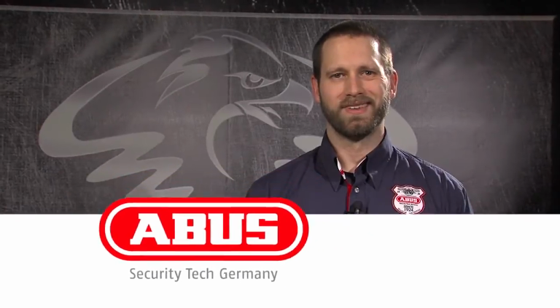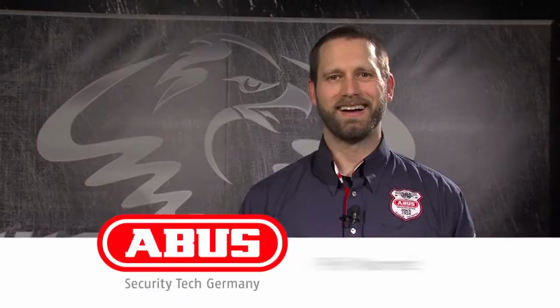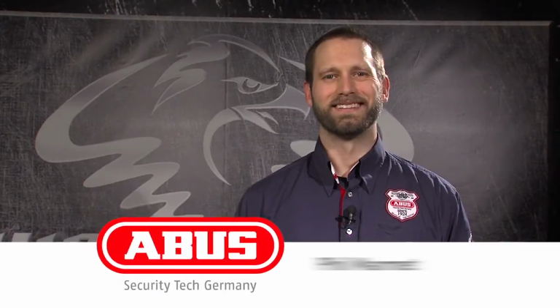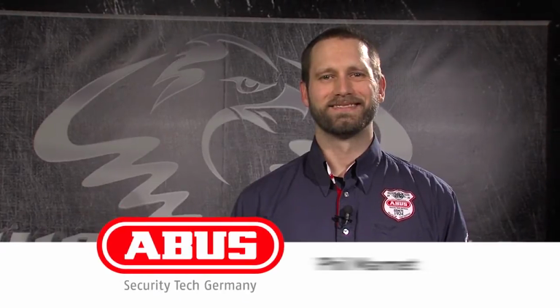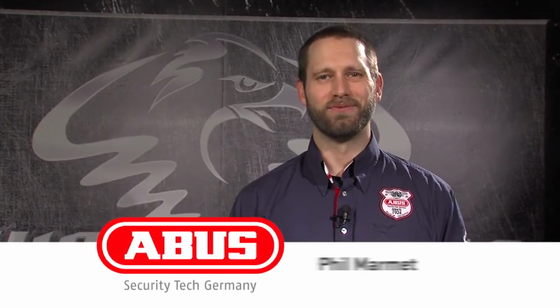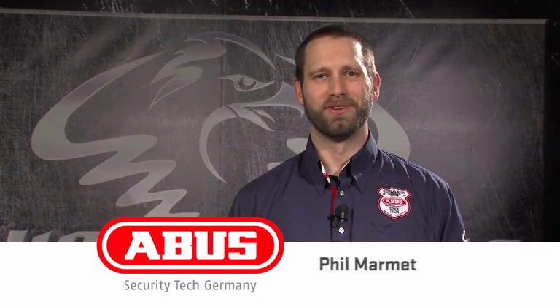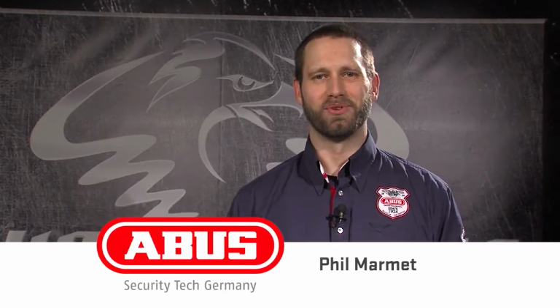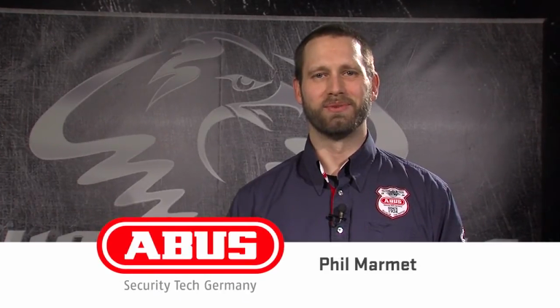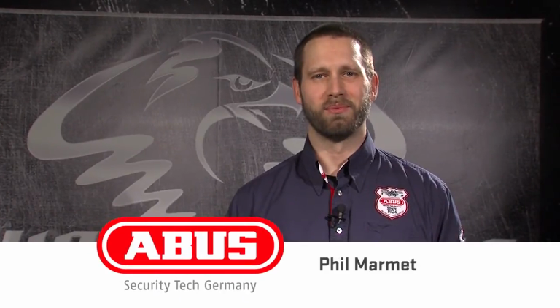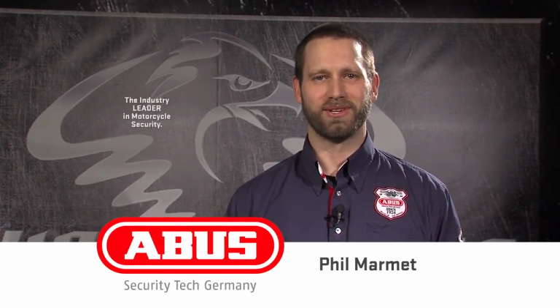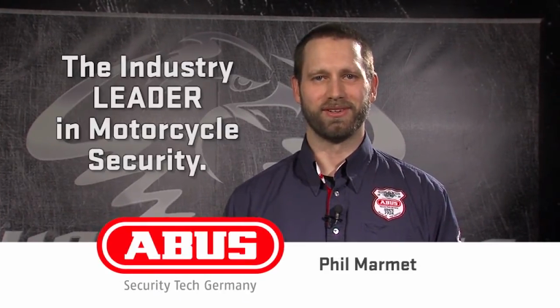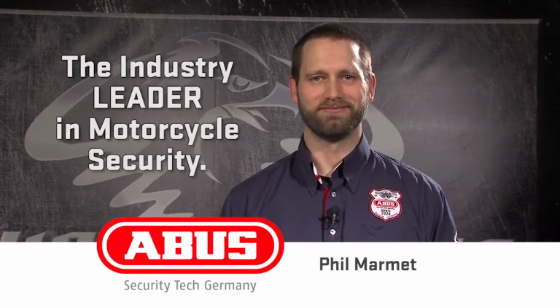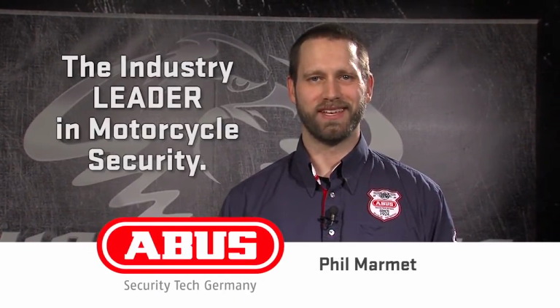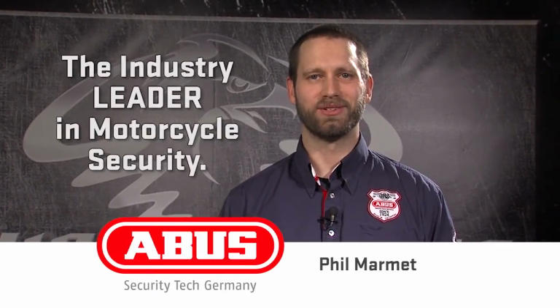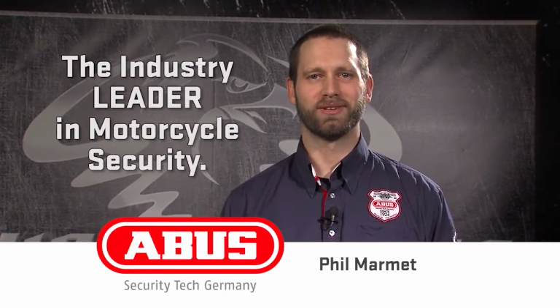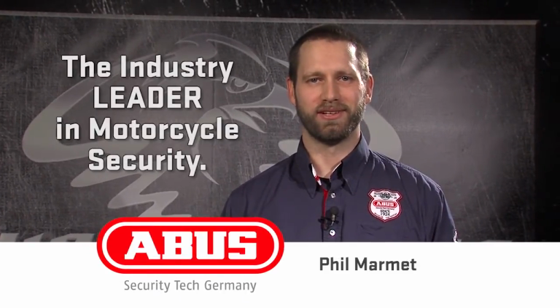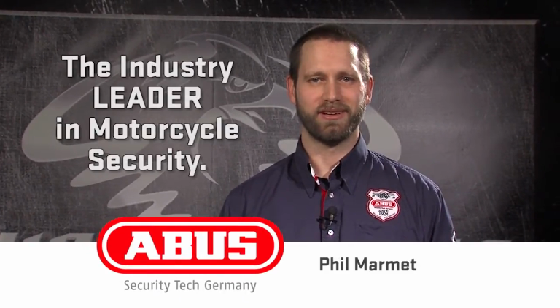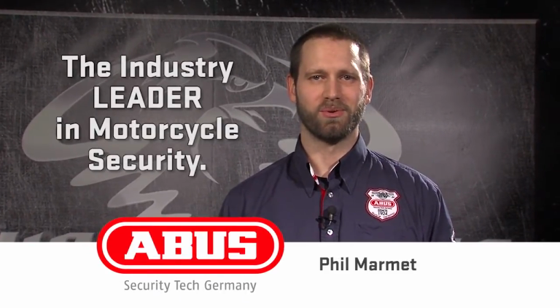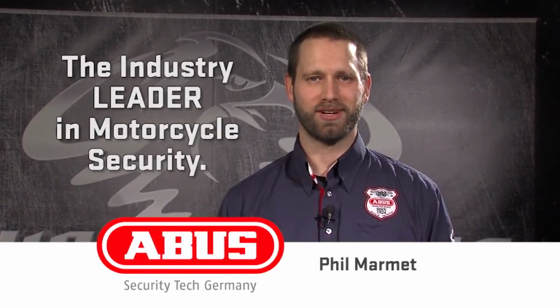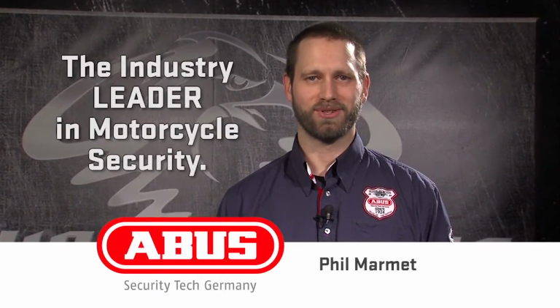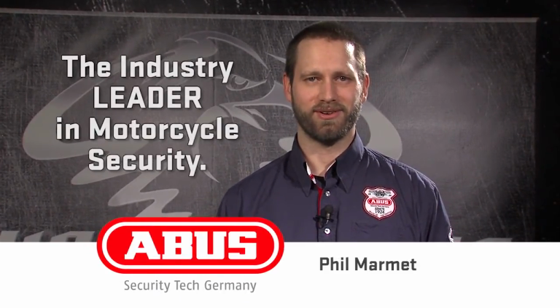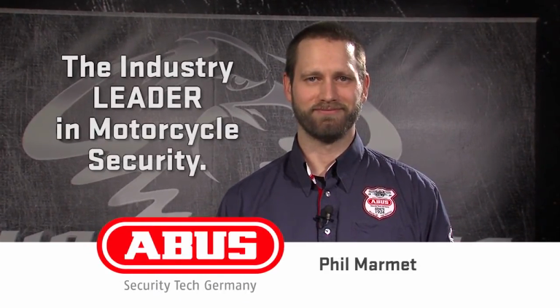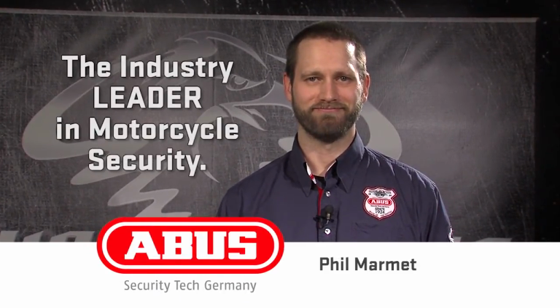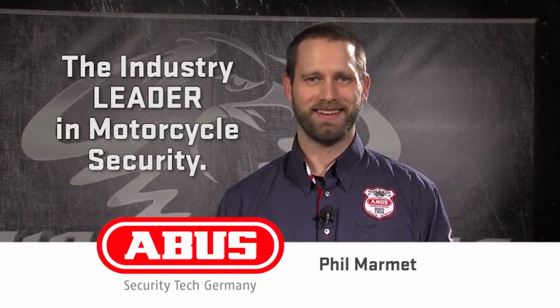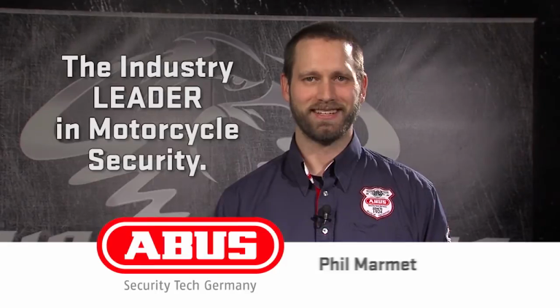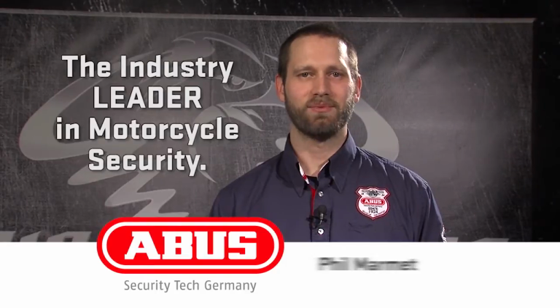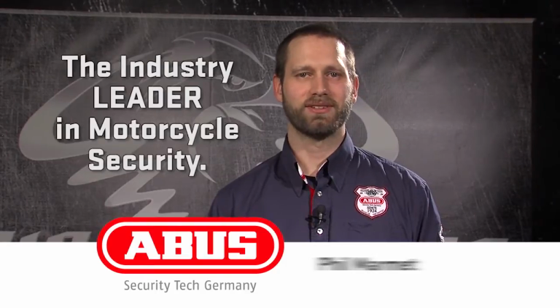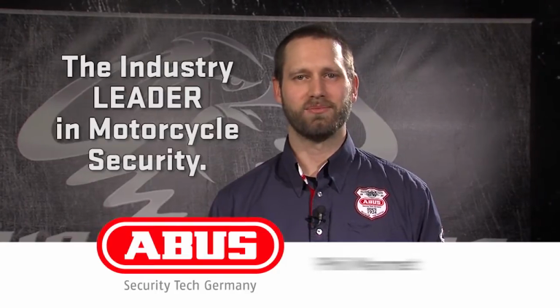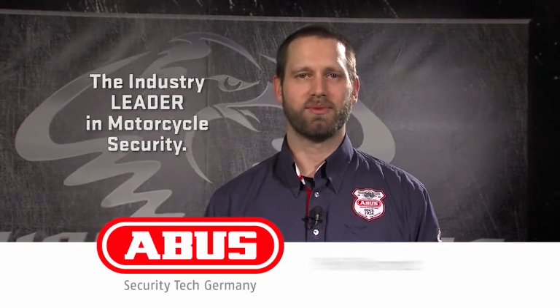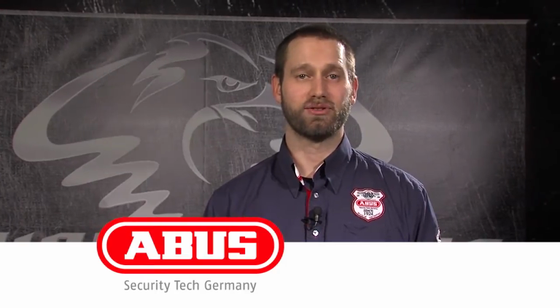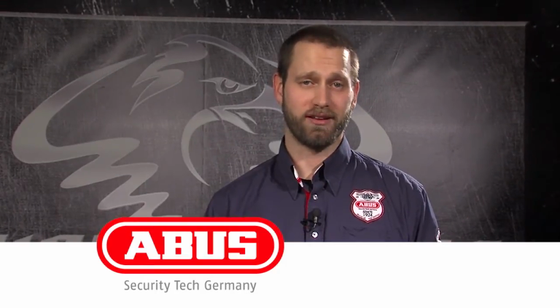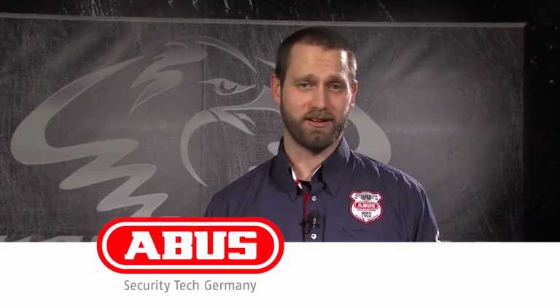Hi, I'm Phil with ABUS Mobile Security, the industry leader in motorcycle security. Today I want to tell you more about our chain locks.